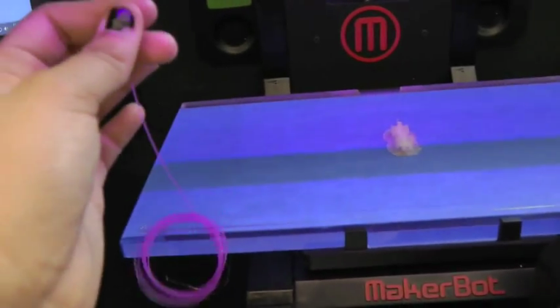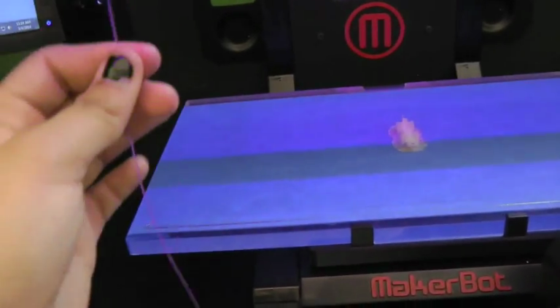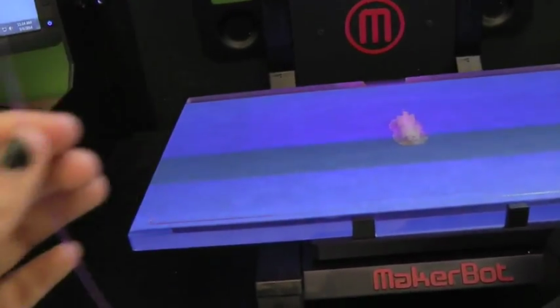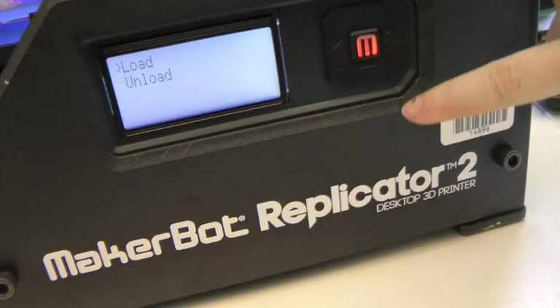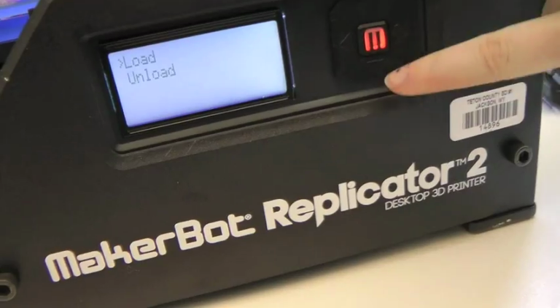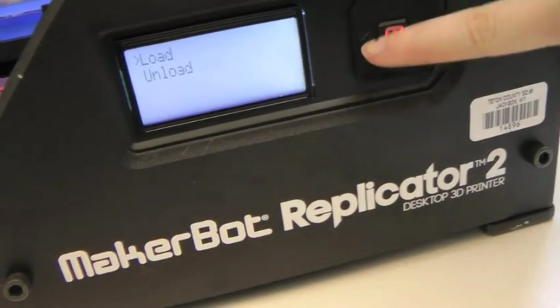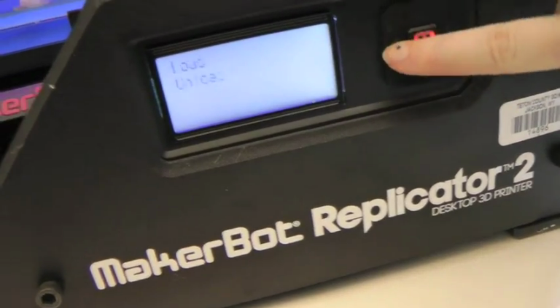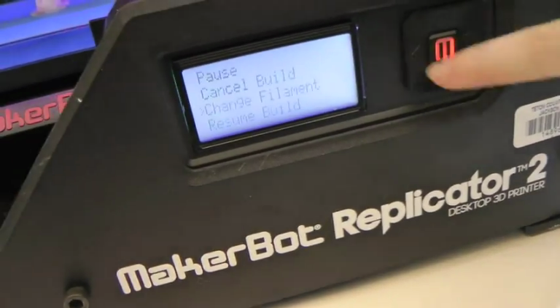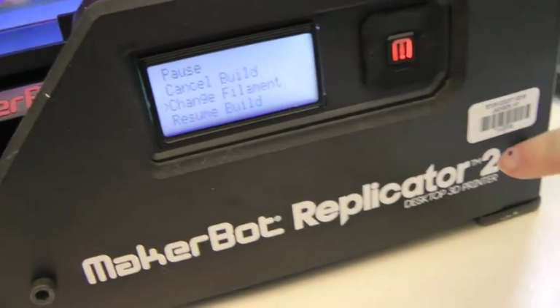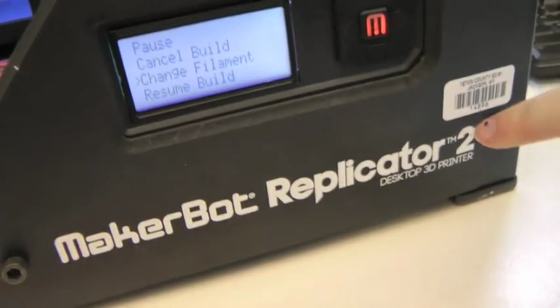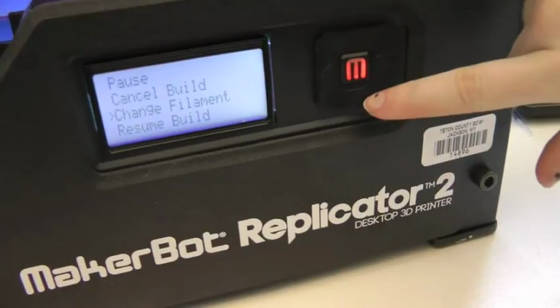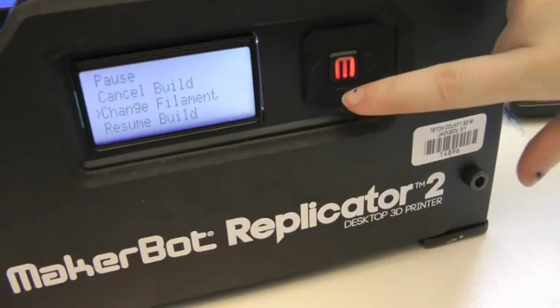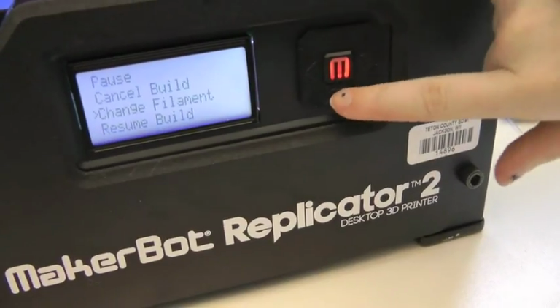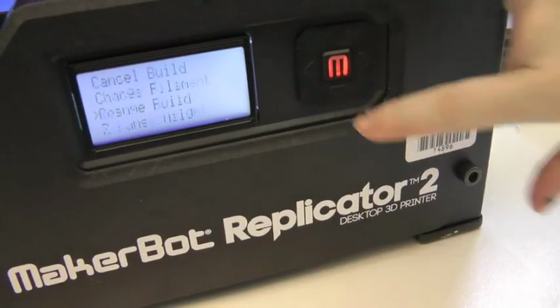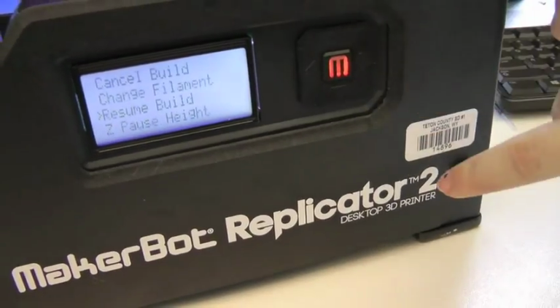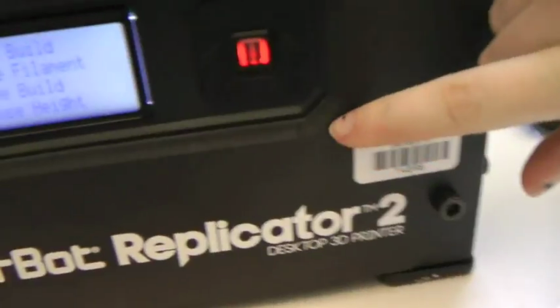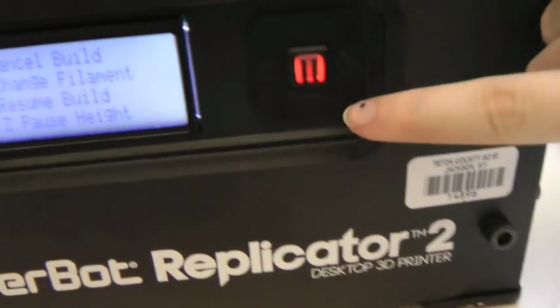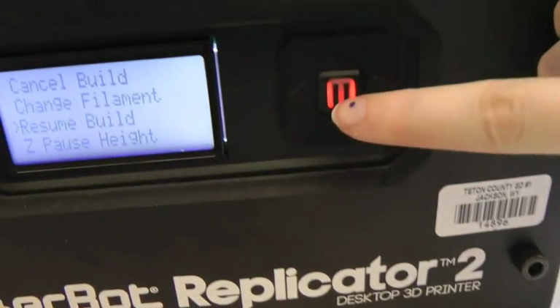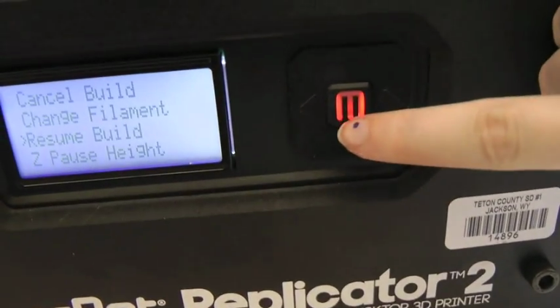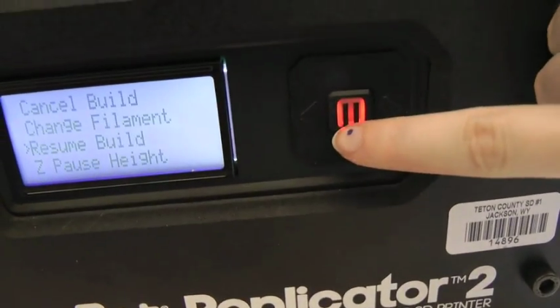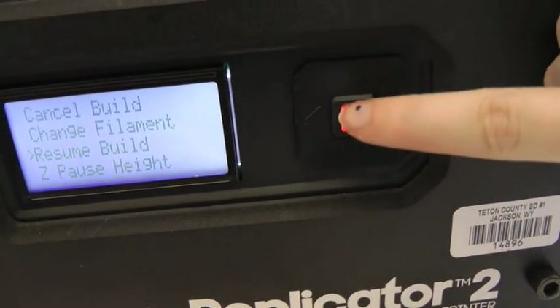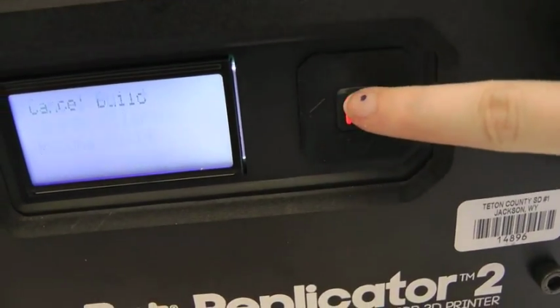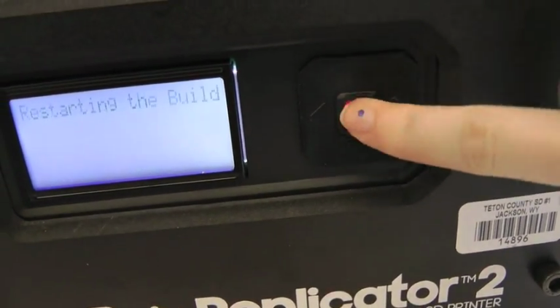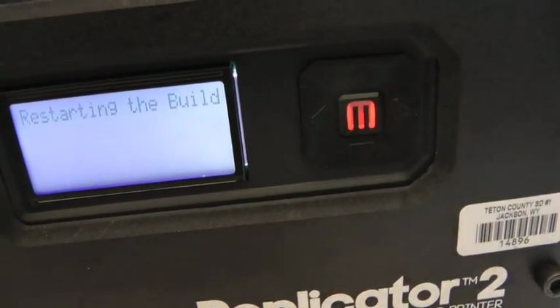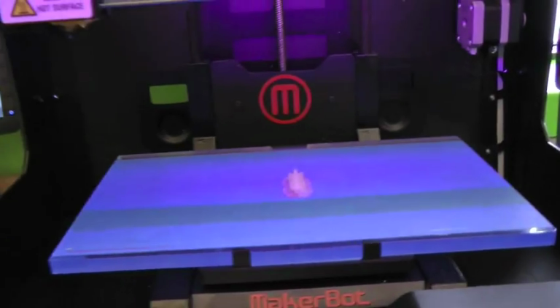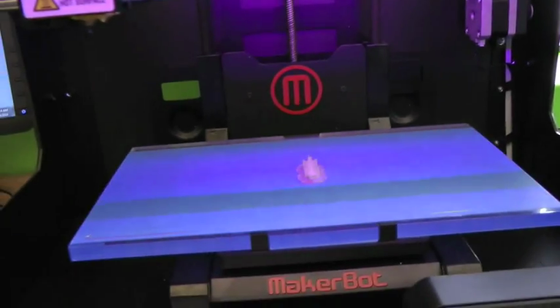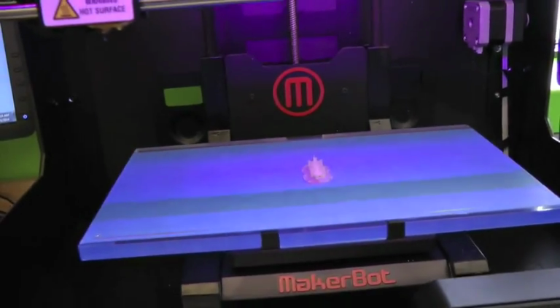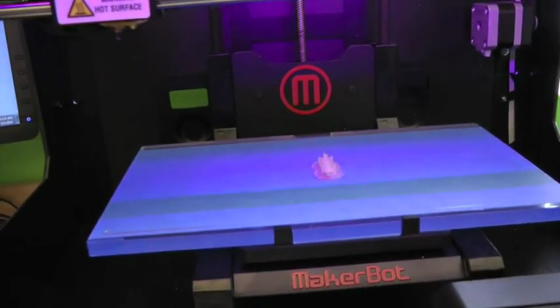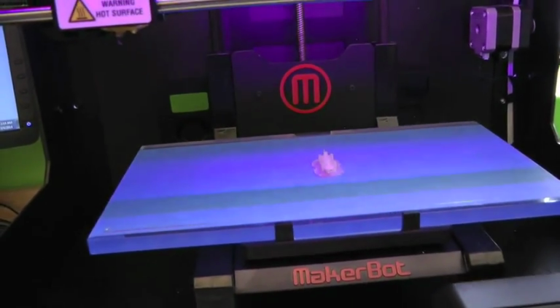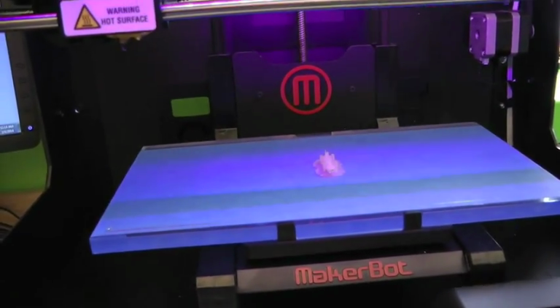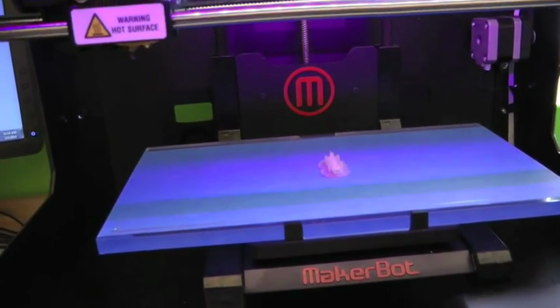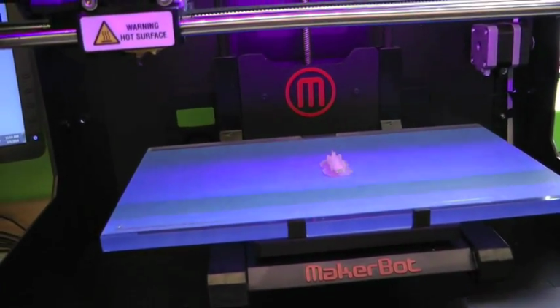Once oozing stops, press the back button, scroll down to resume printing, and let the remainder of the object be printed.